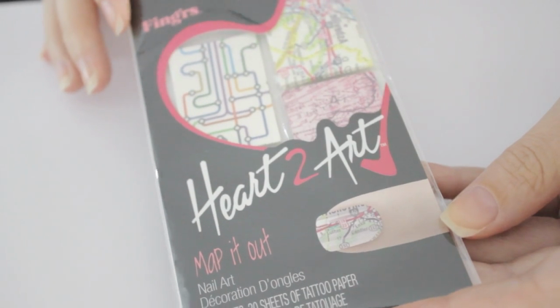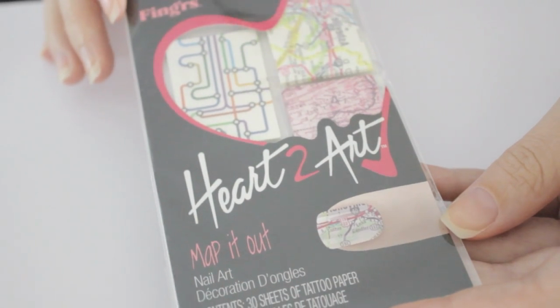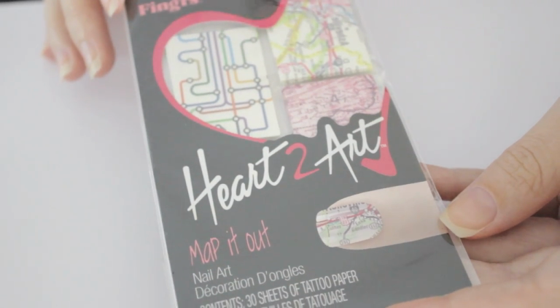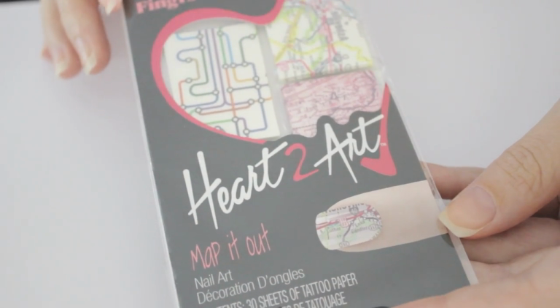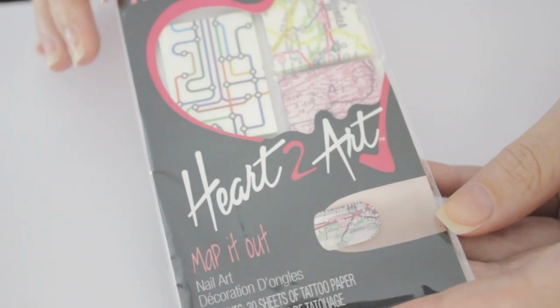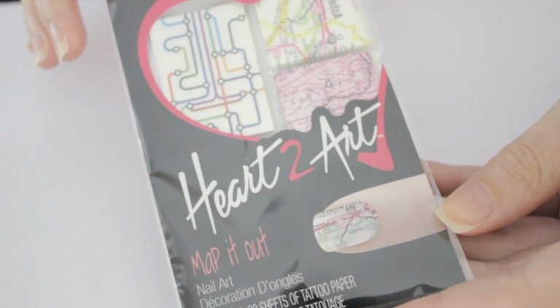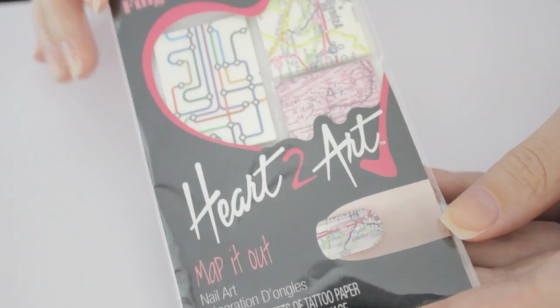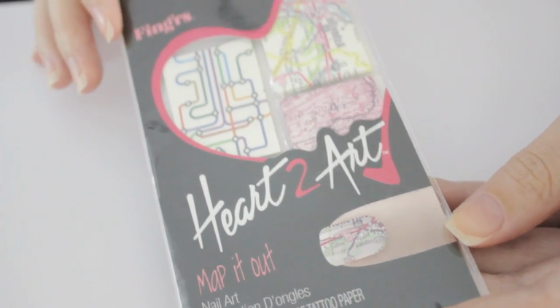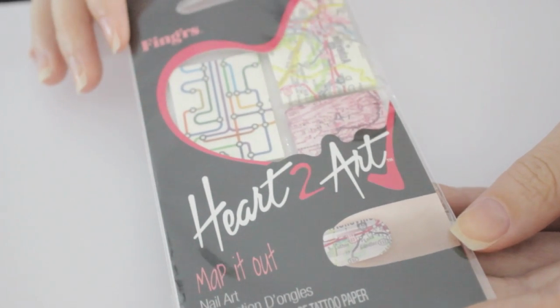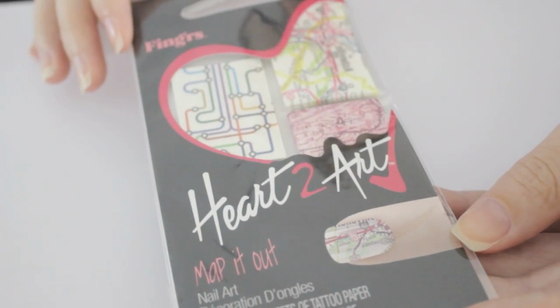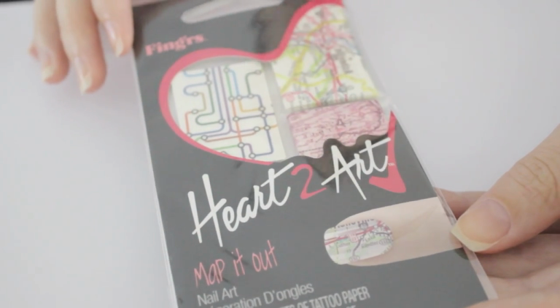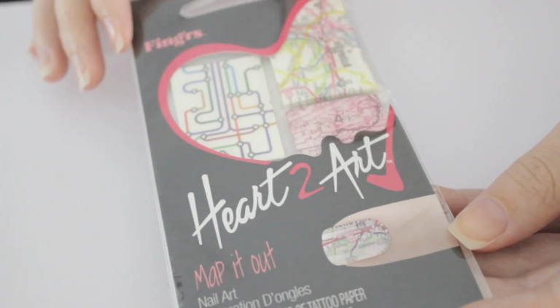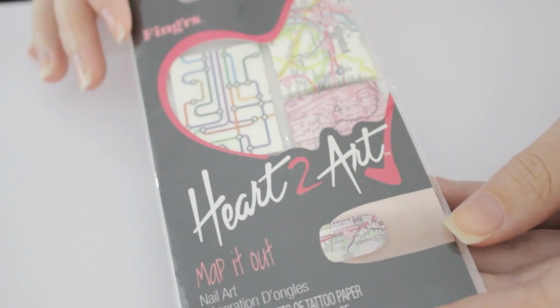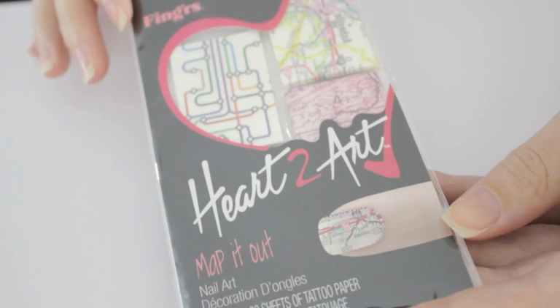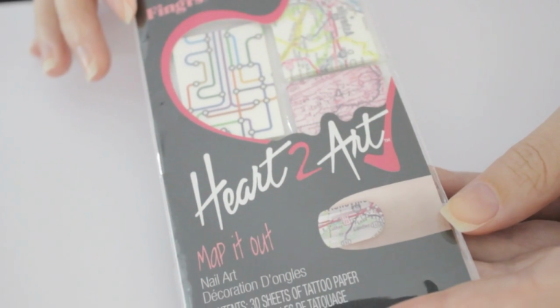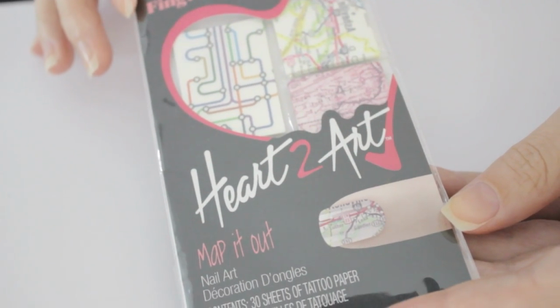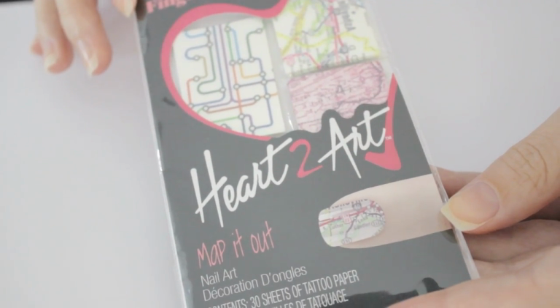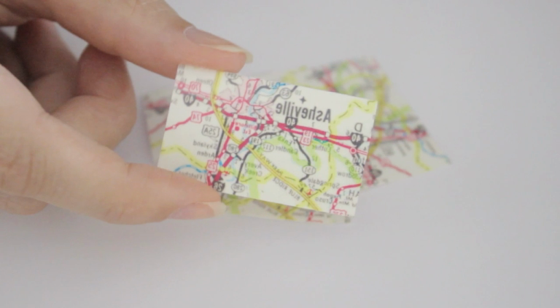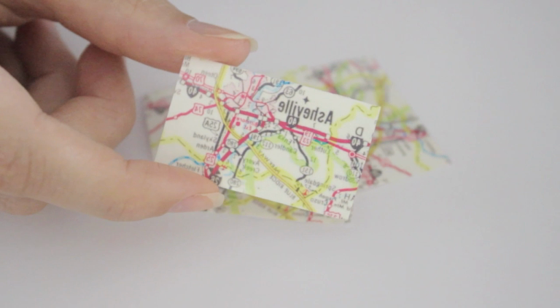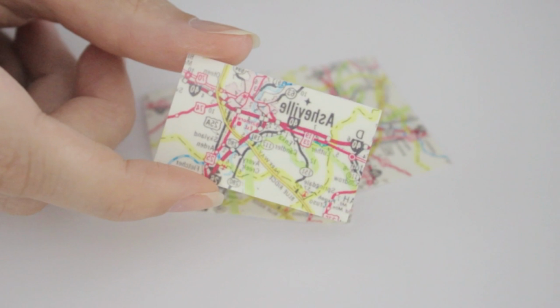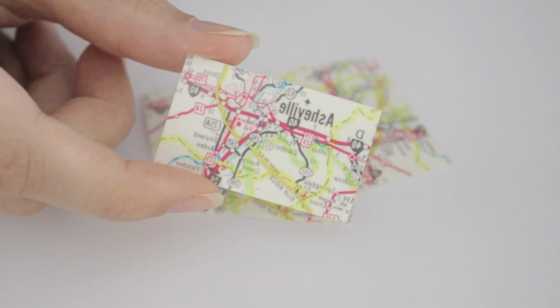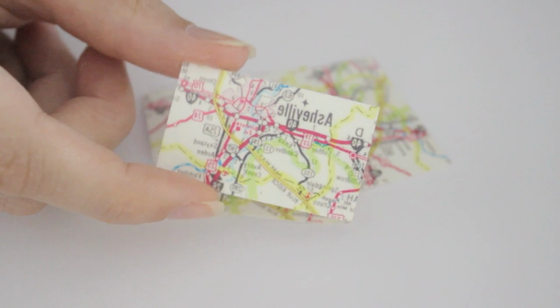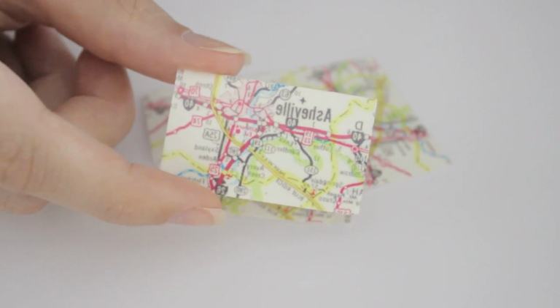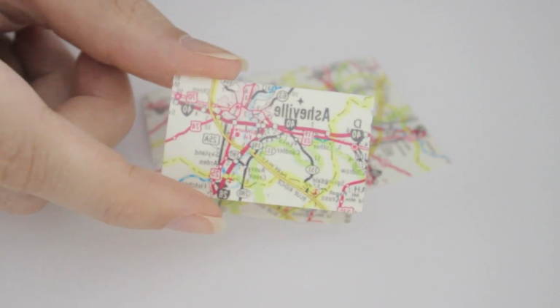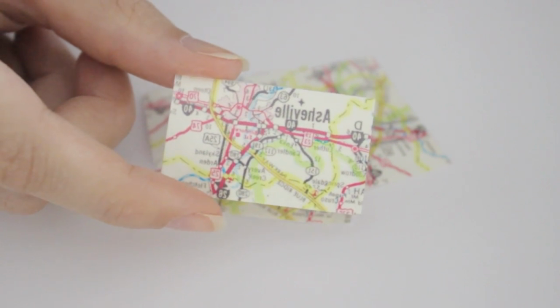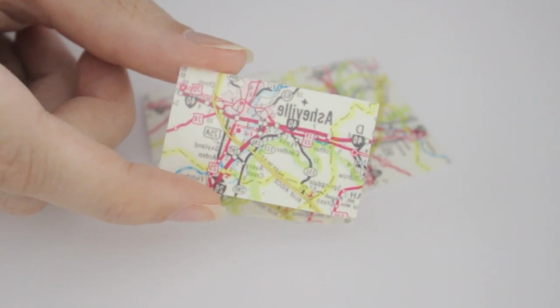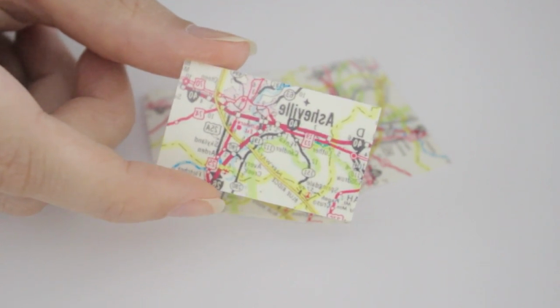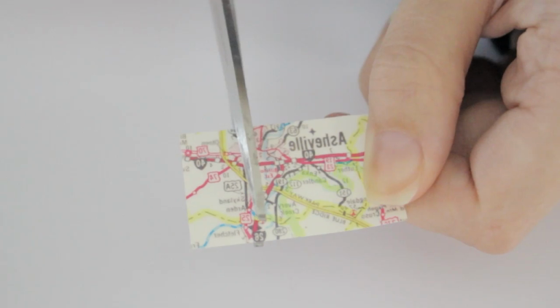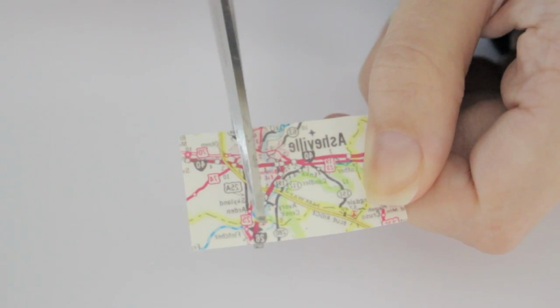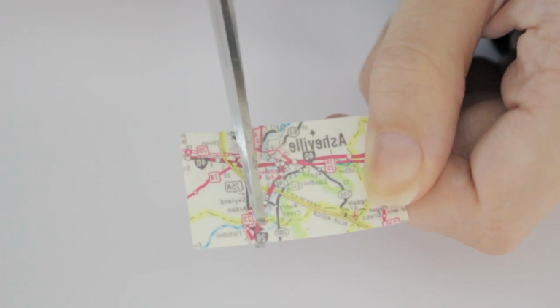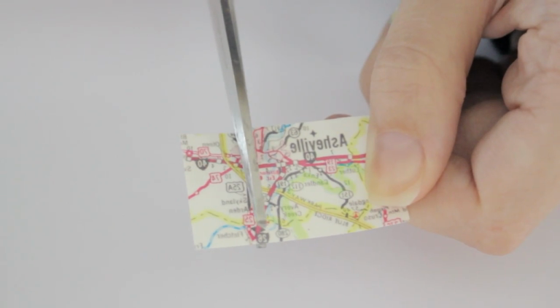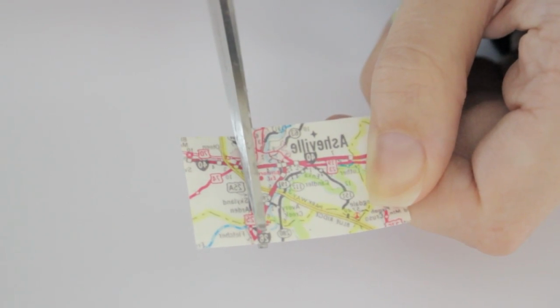For this step you'll need some map tattoos. I bought mine in a little pack from Walmart — it comes with three different designs, but today I'll be using this one.